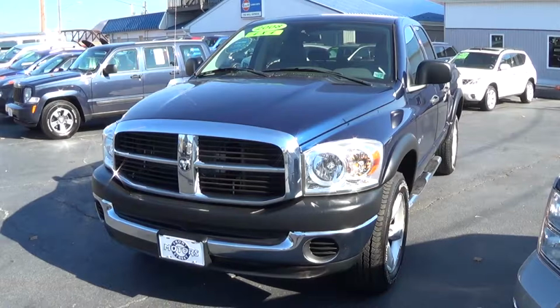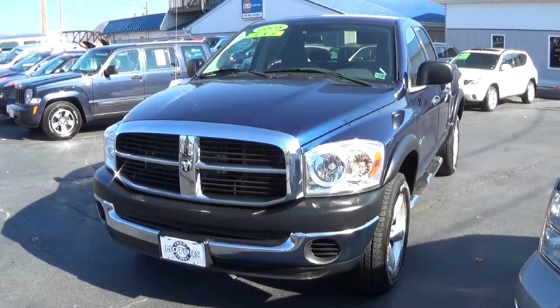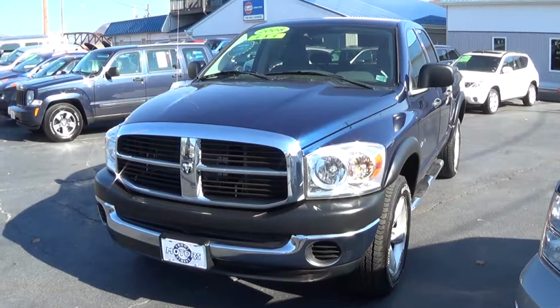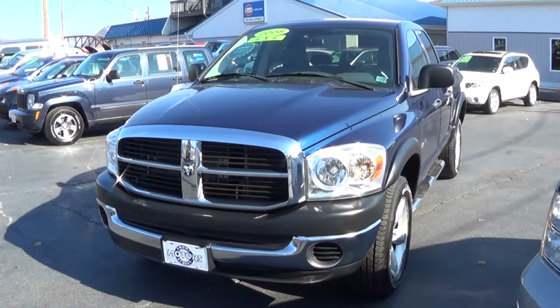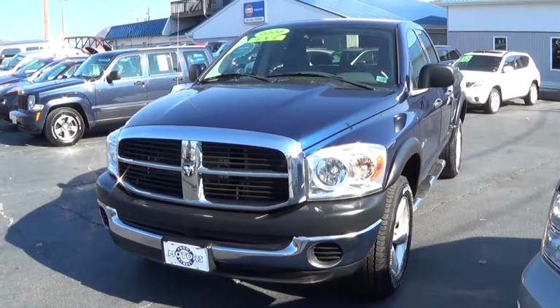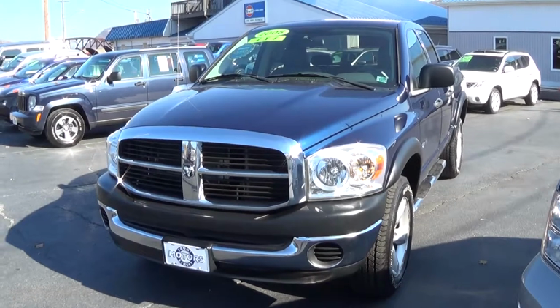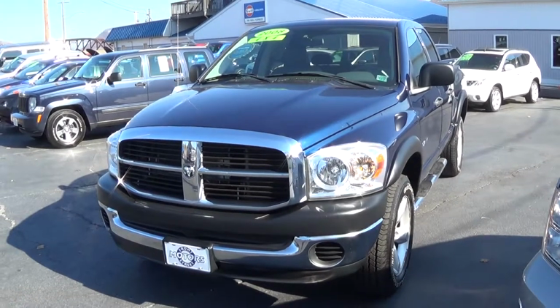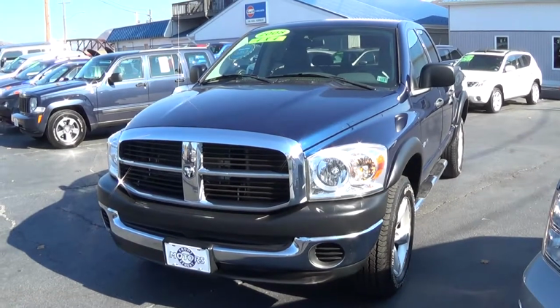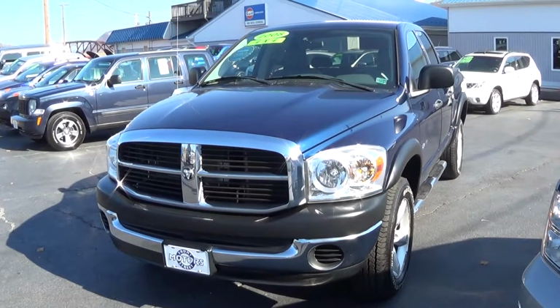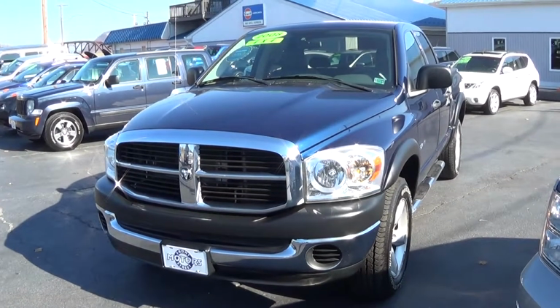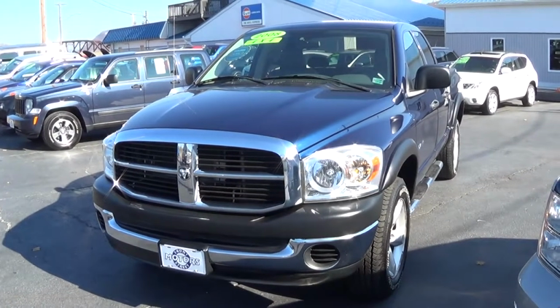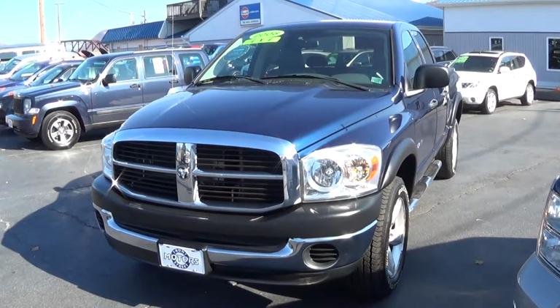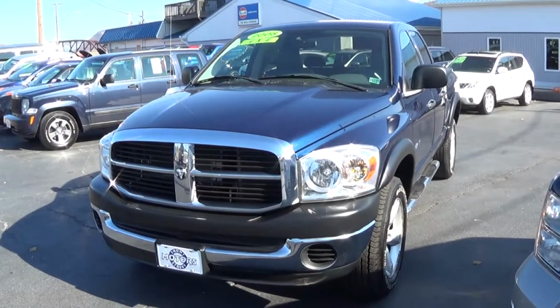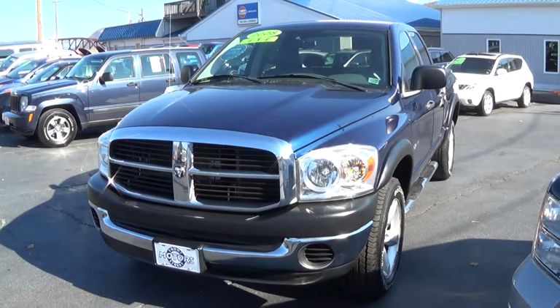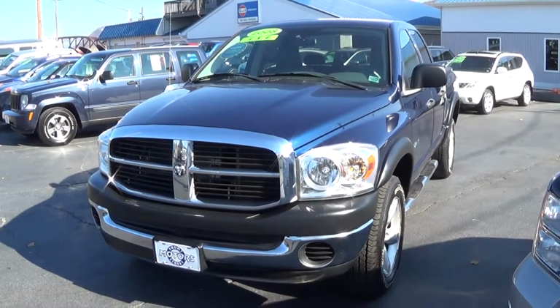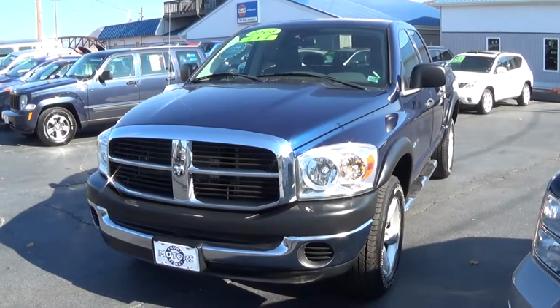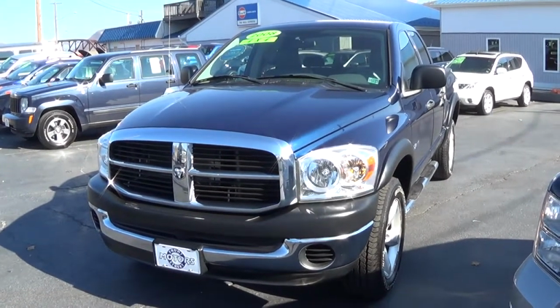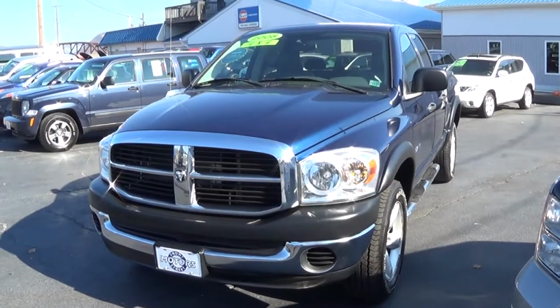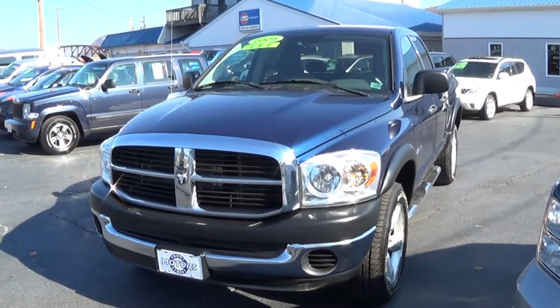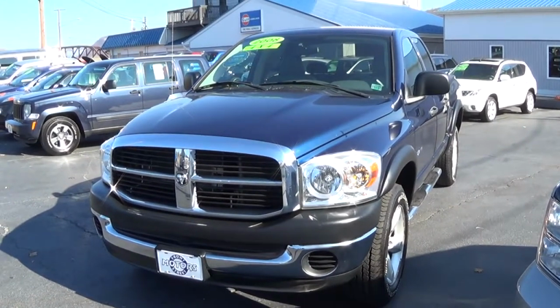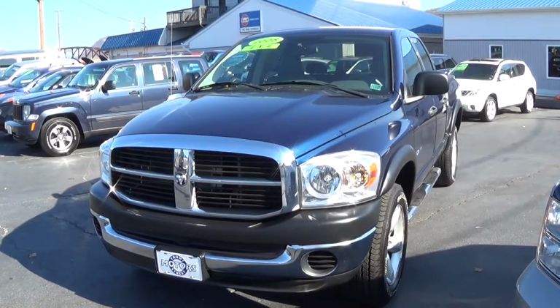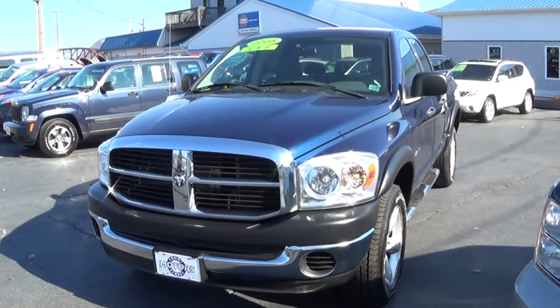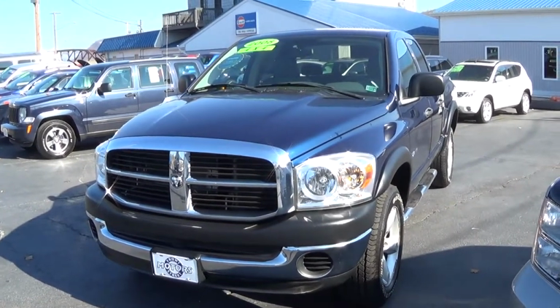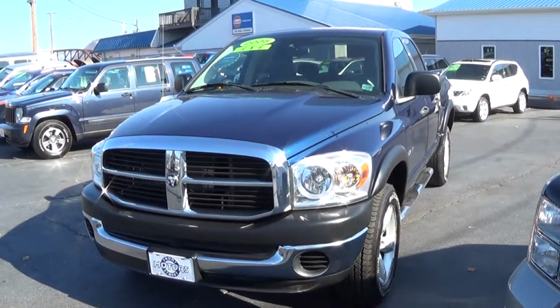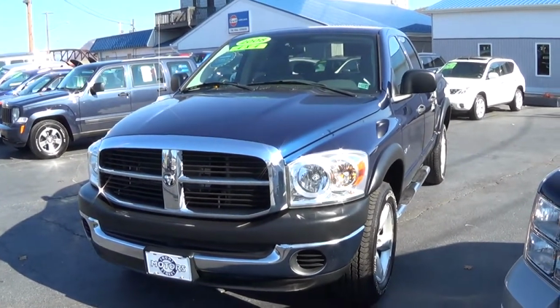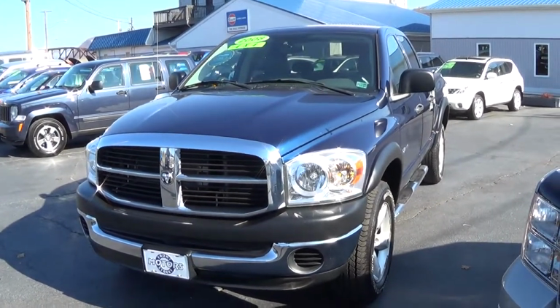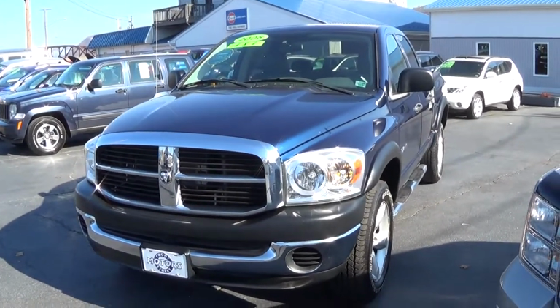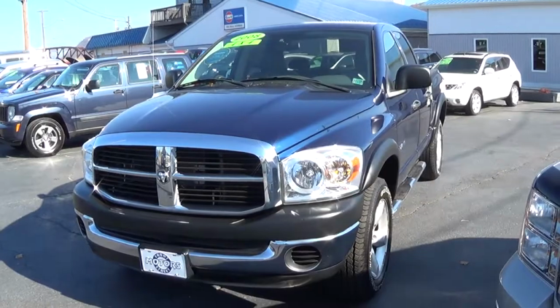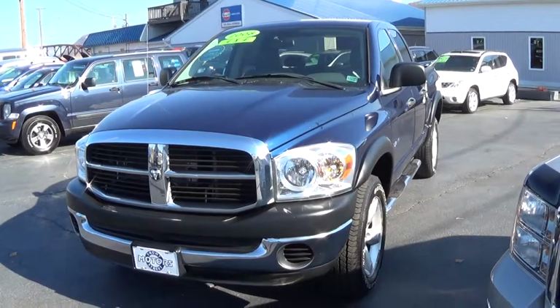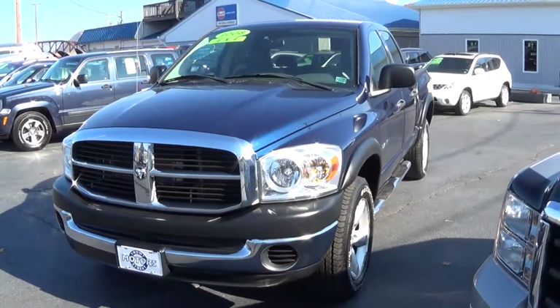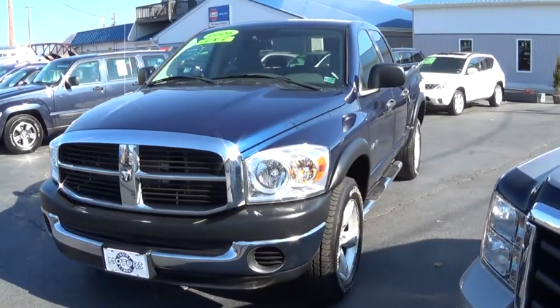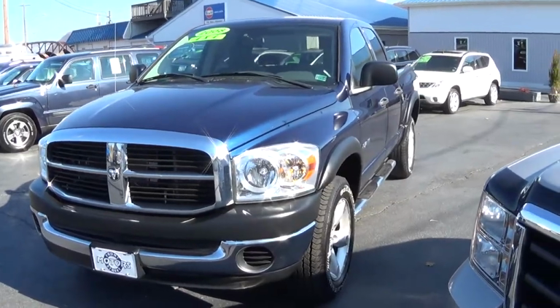My name is Cory Dries, I'm with Front Street Motors. Today we're looking at a 2008 Ram 1500.